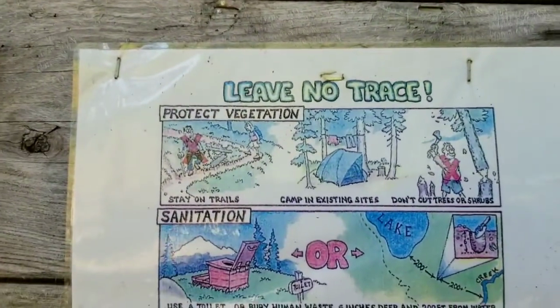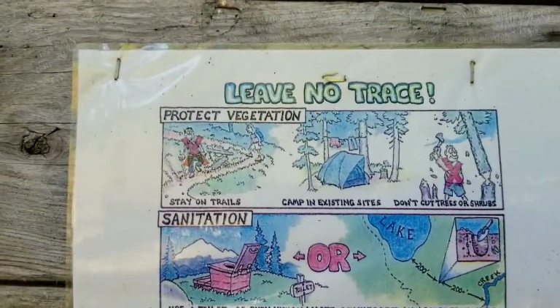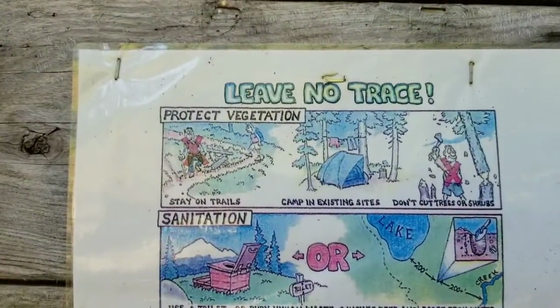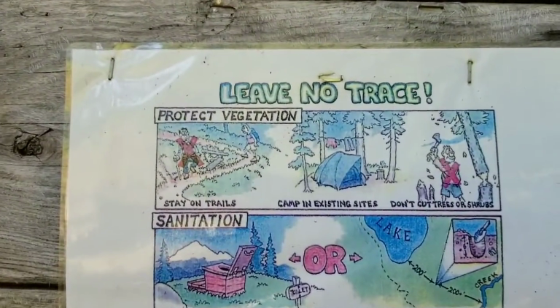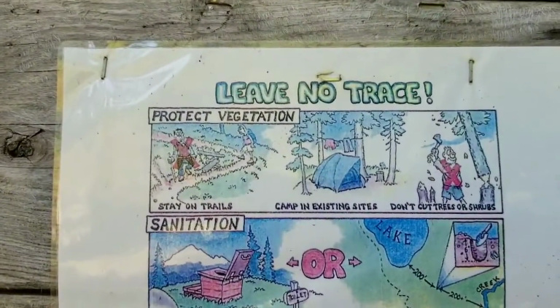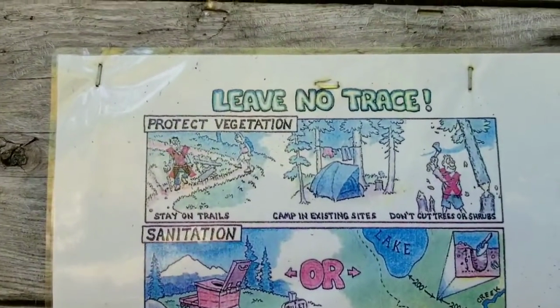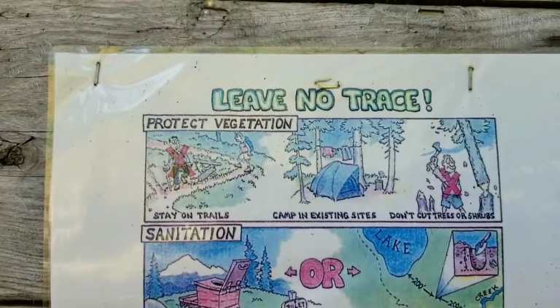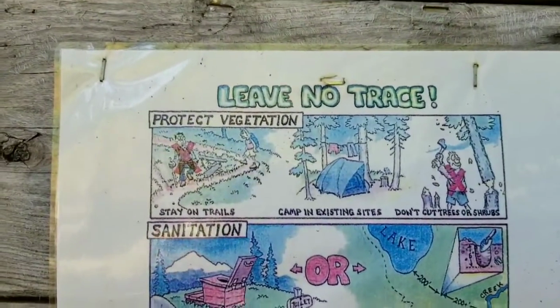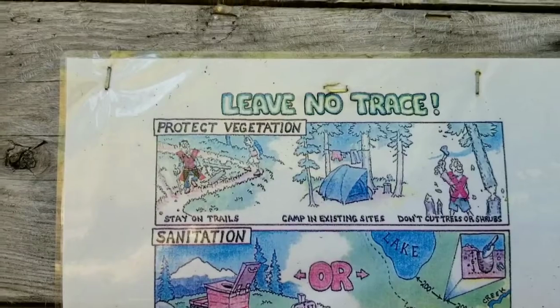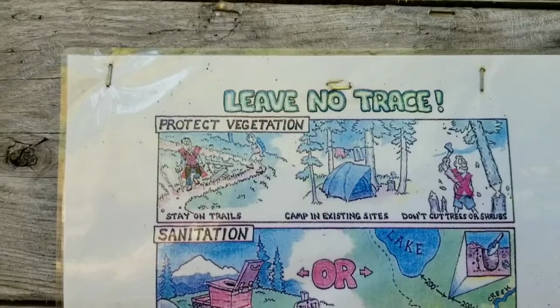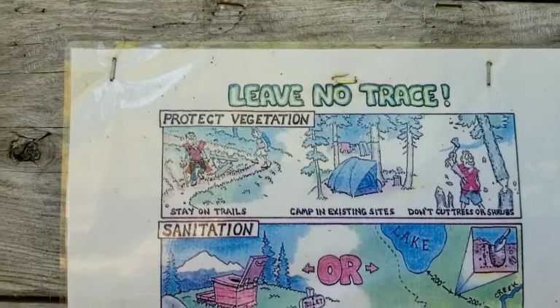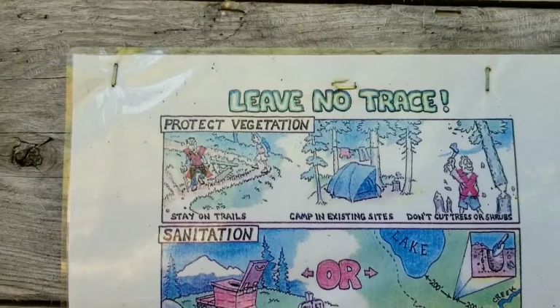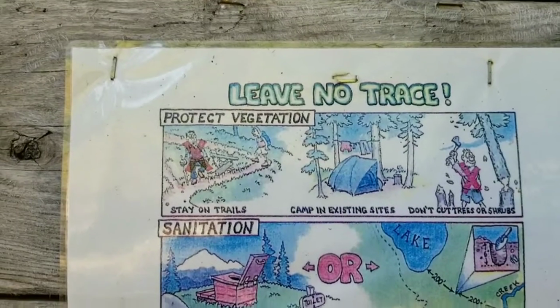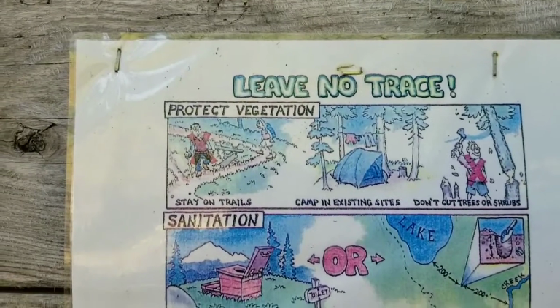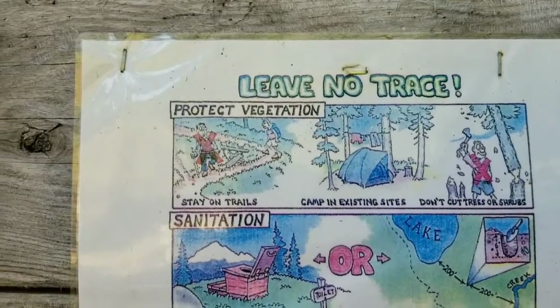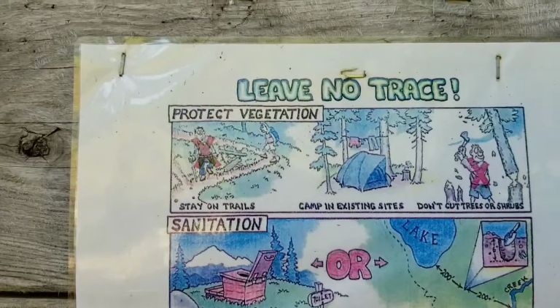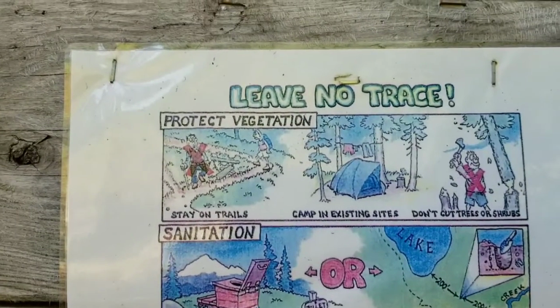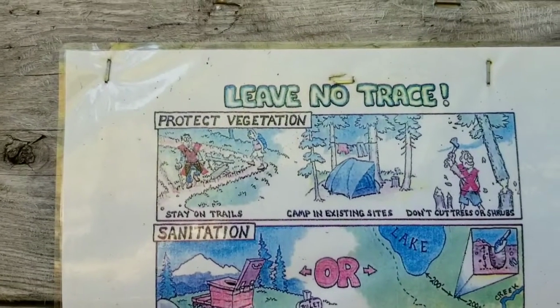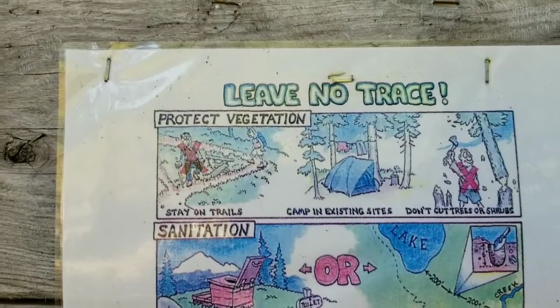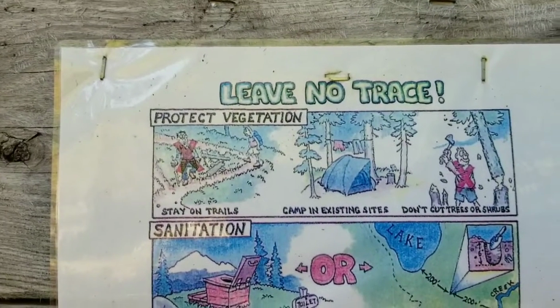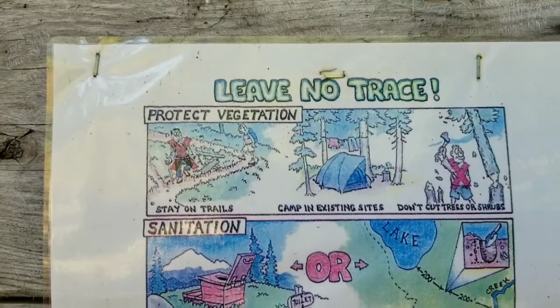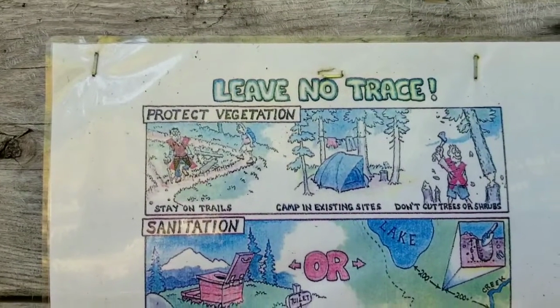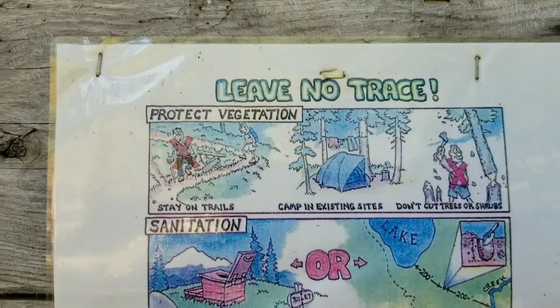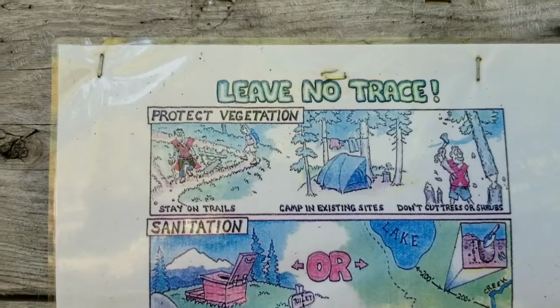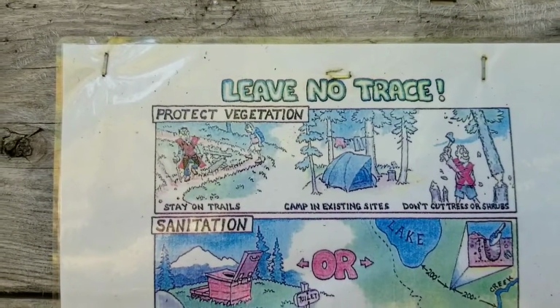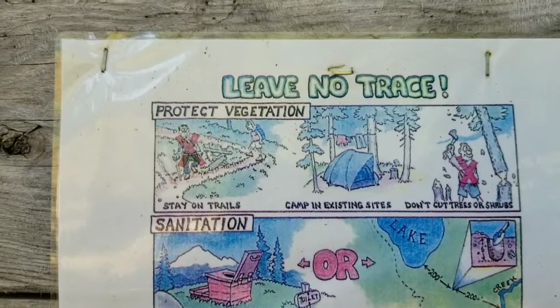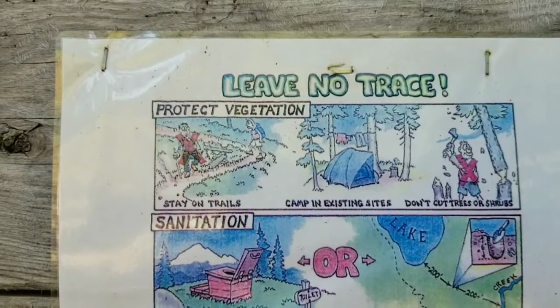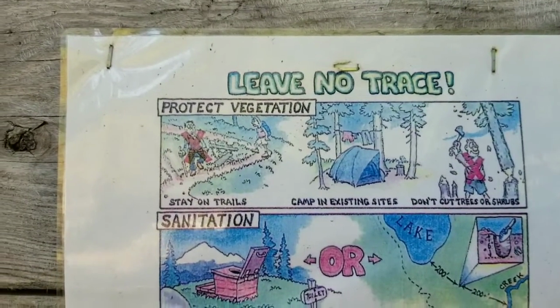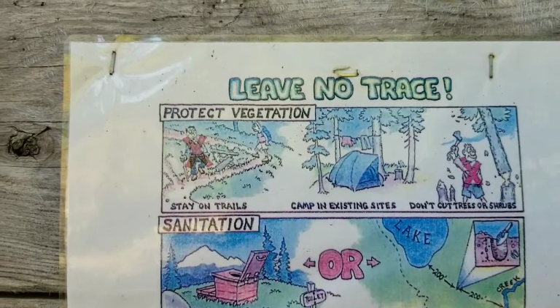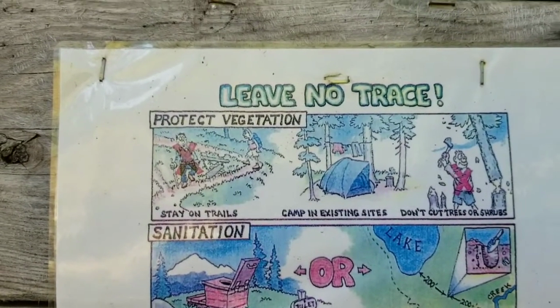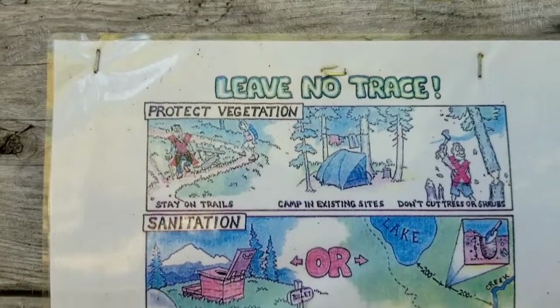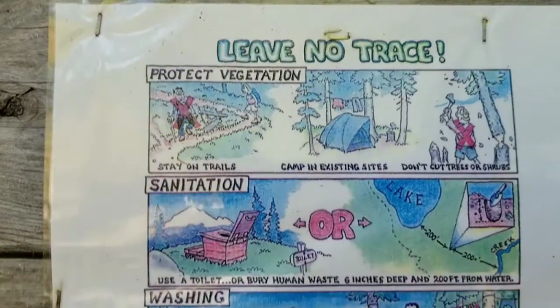Leave No Trace. Protect vegetation: stay on trails, camp in existing sites. Don't cut trees or shrubs.